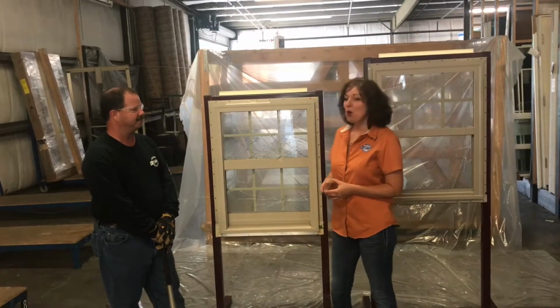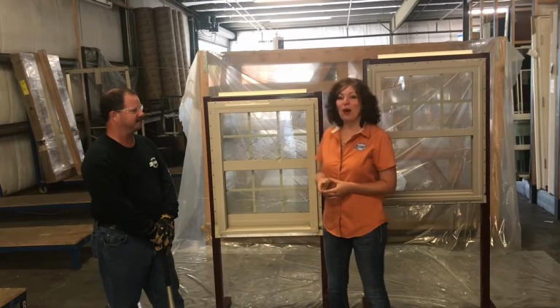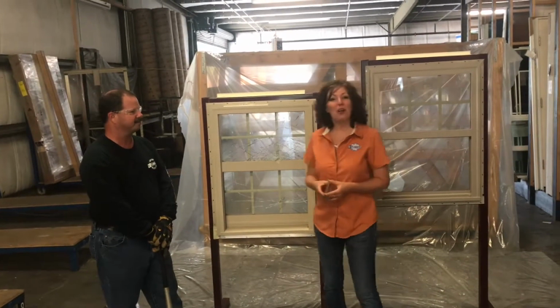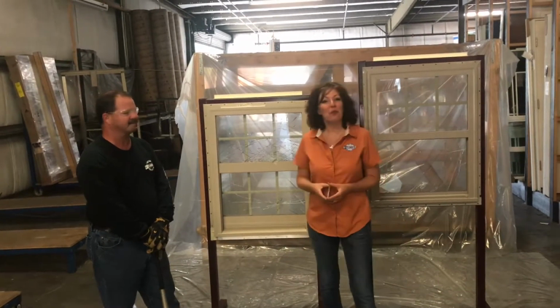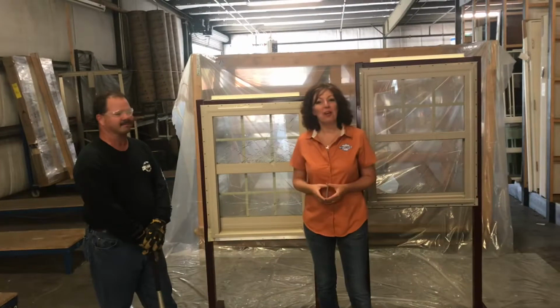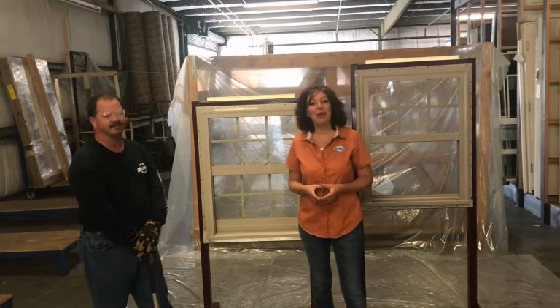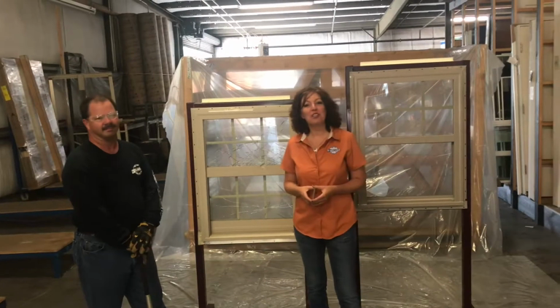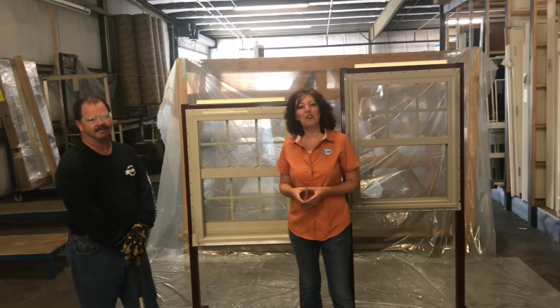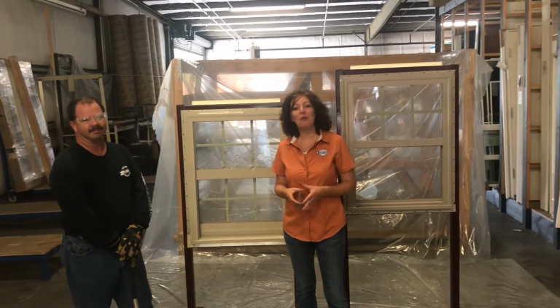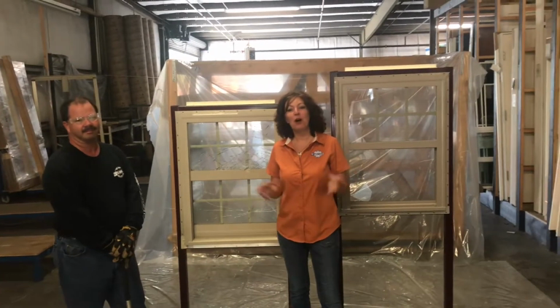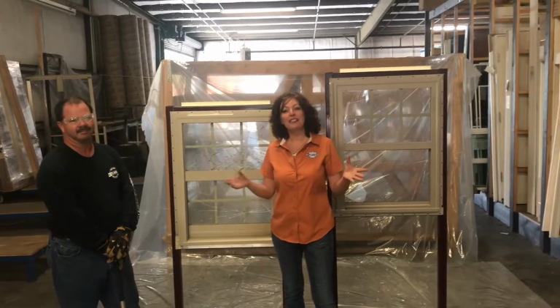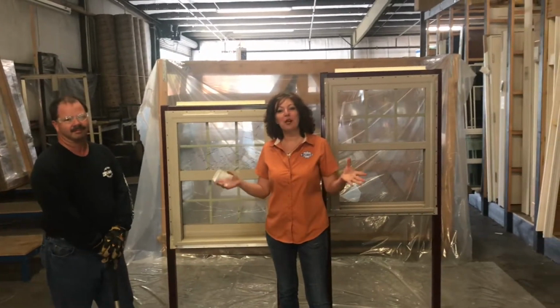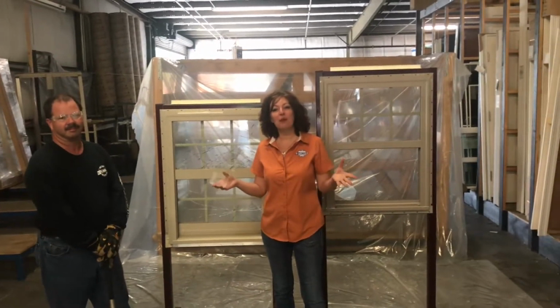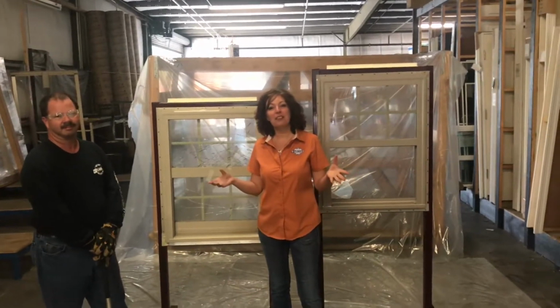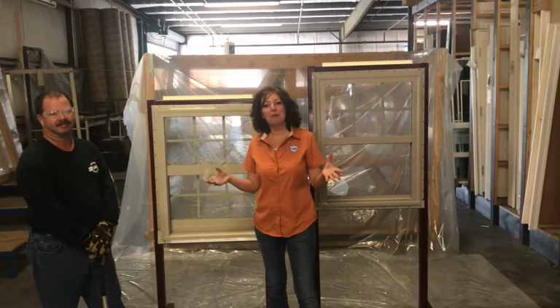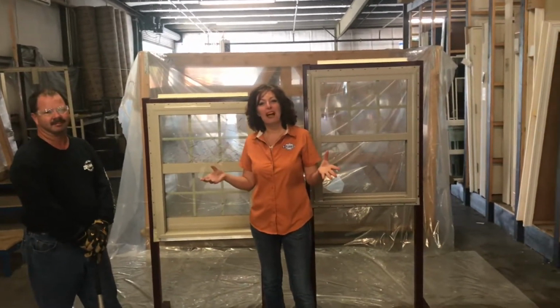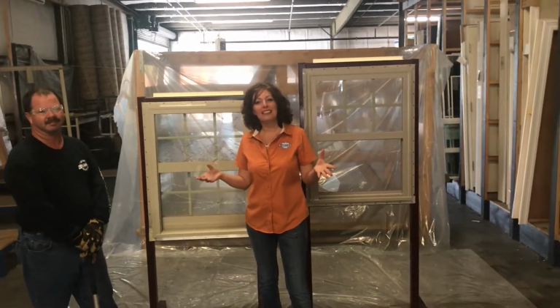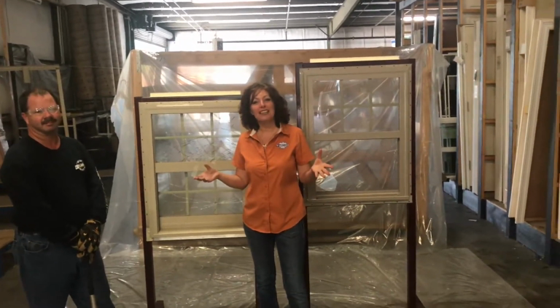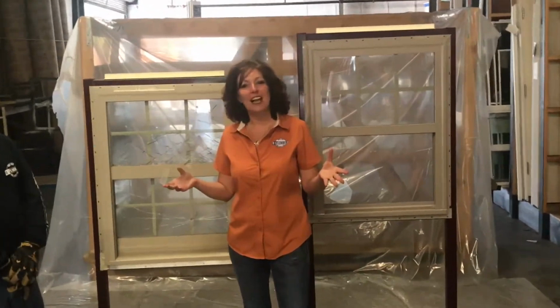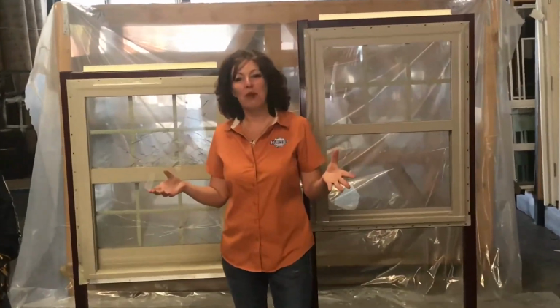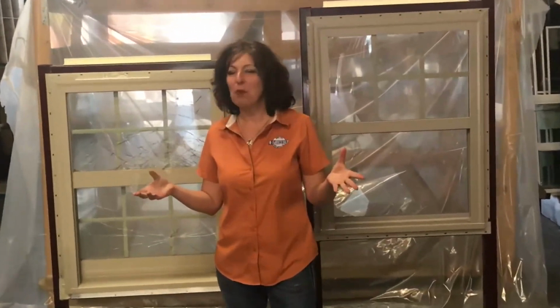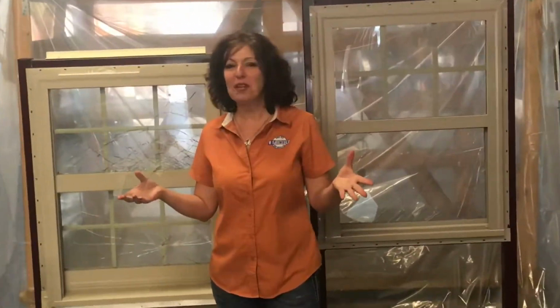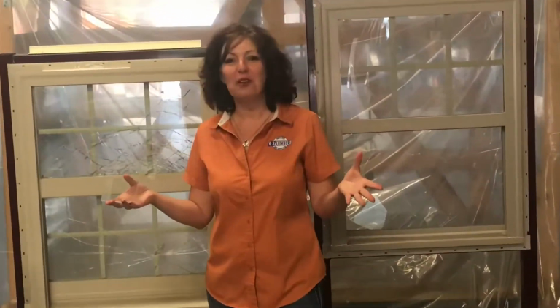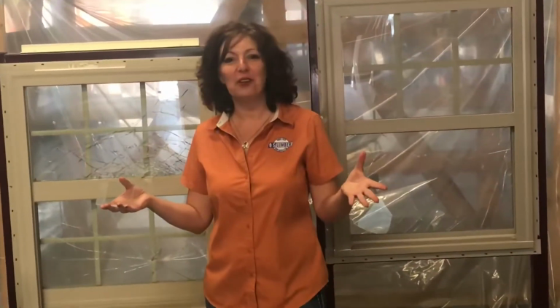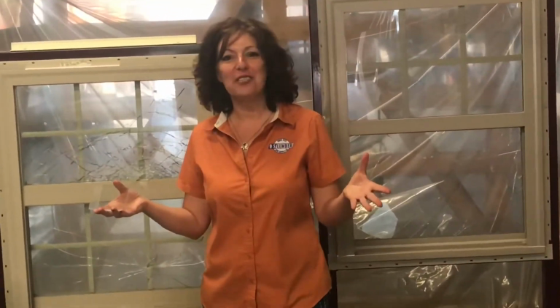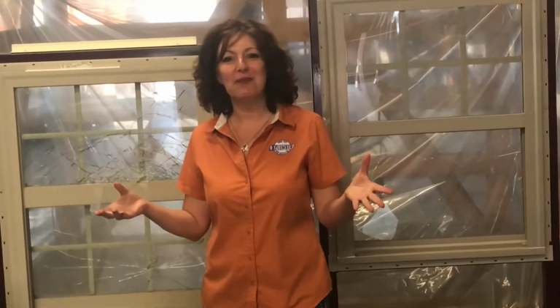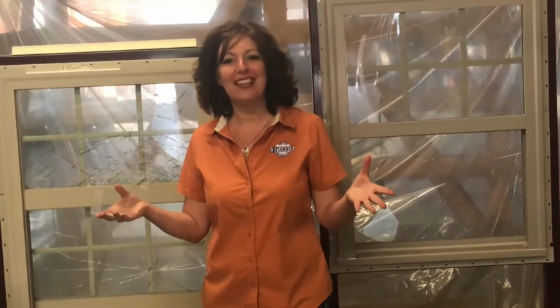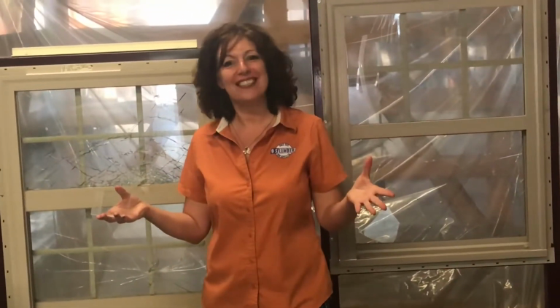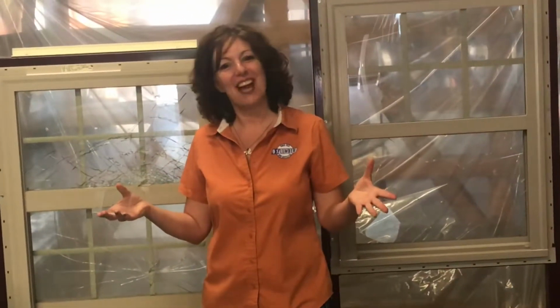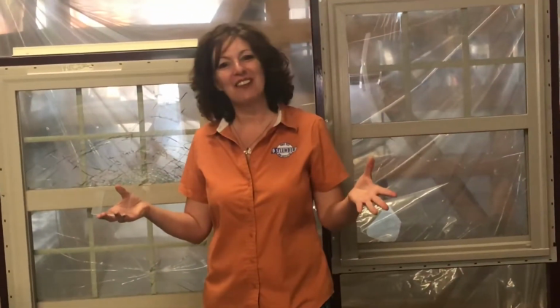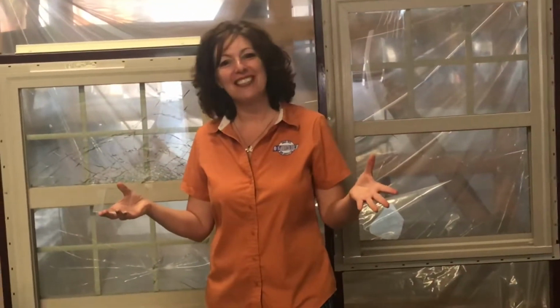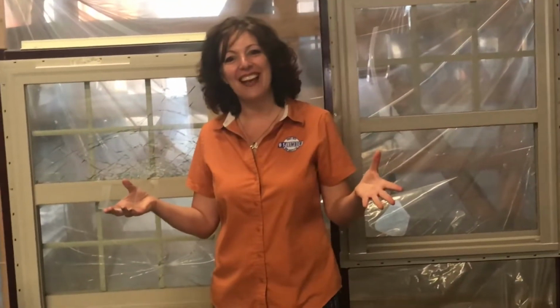We came to you from OS Lumber and Supply today. We hope that you learned some things. Have a good day.